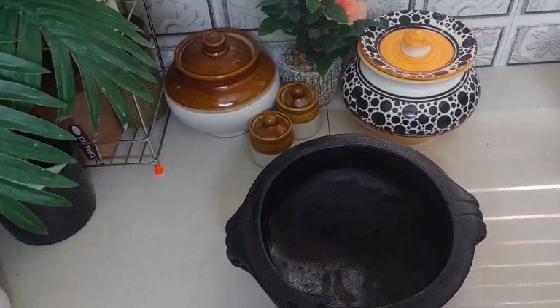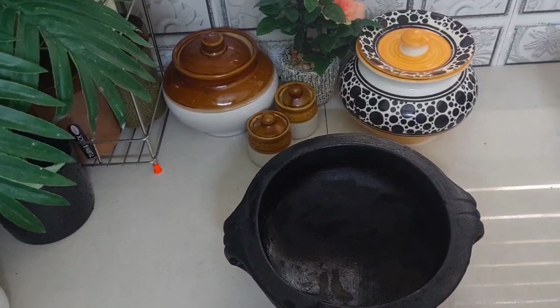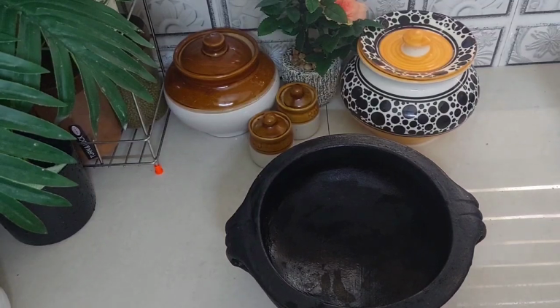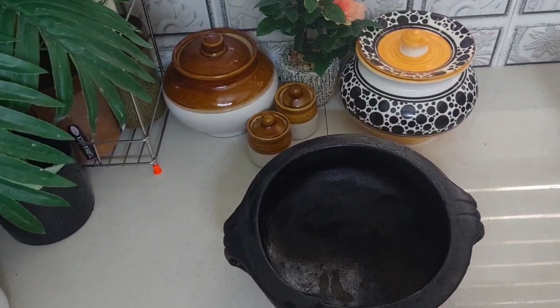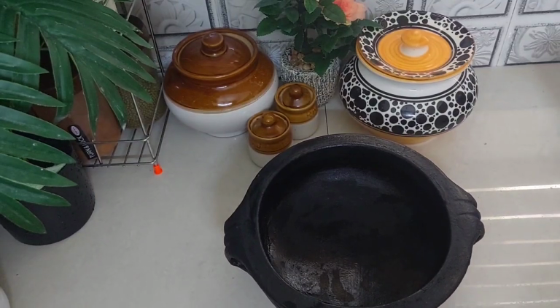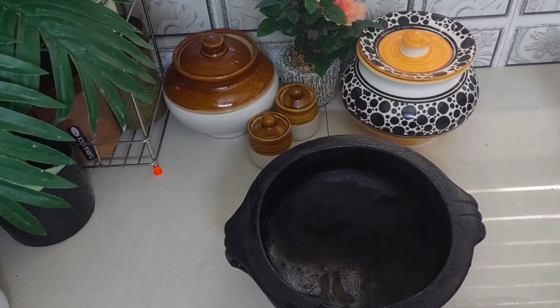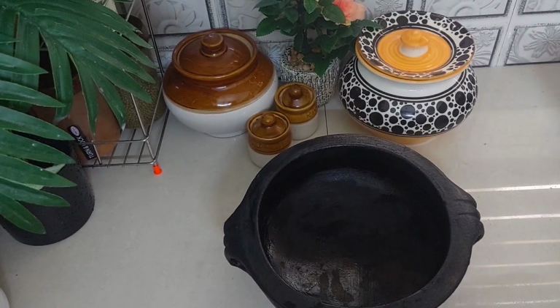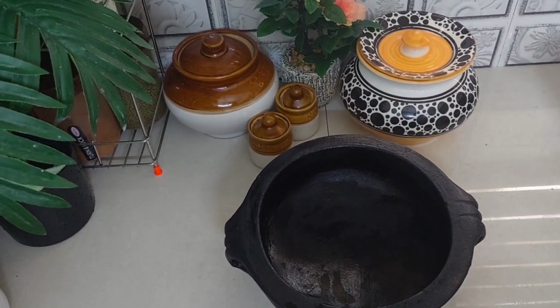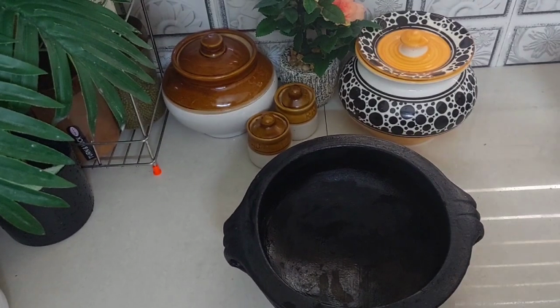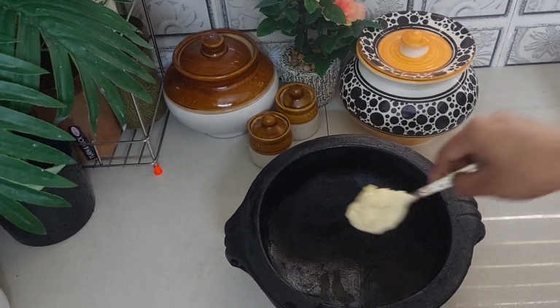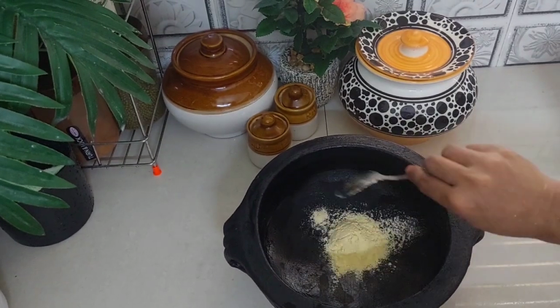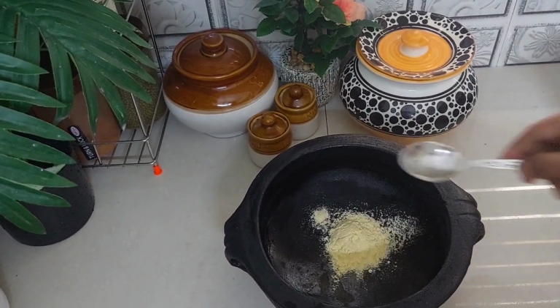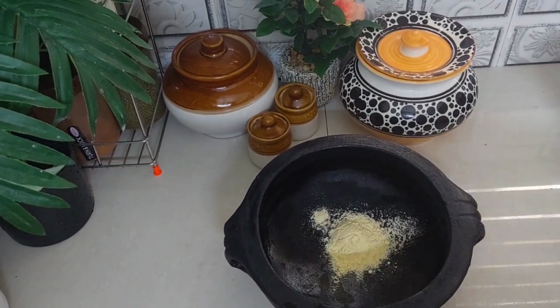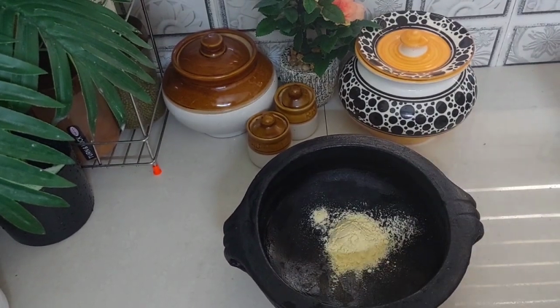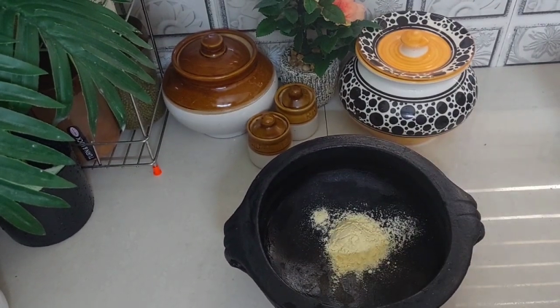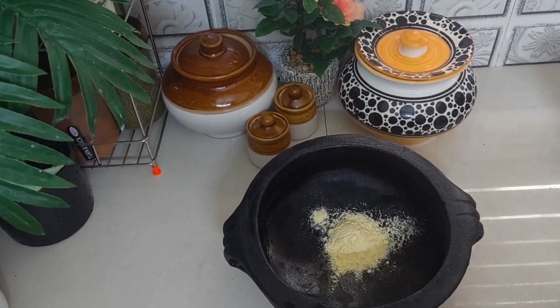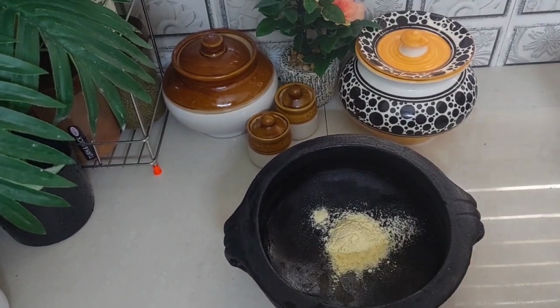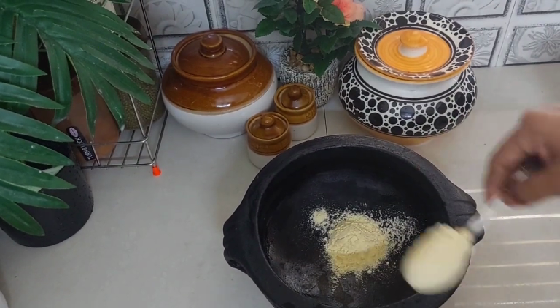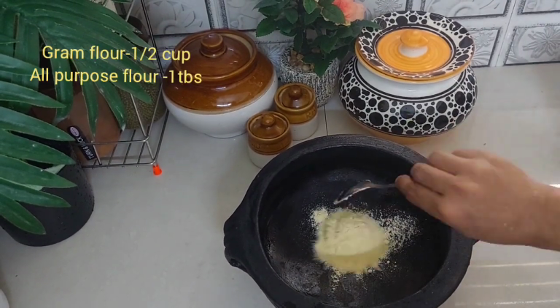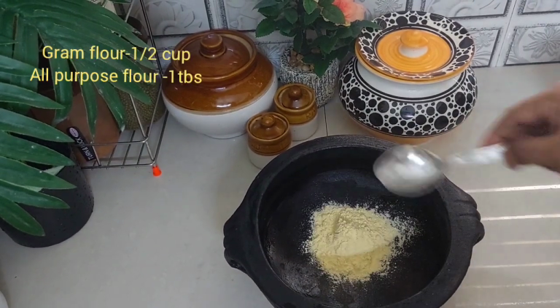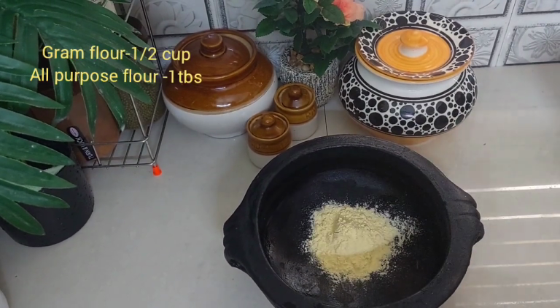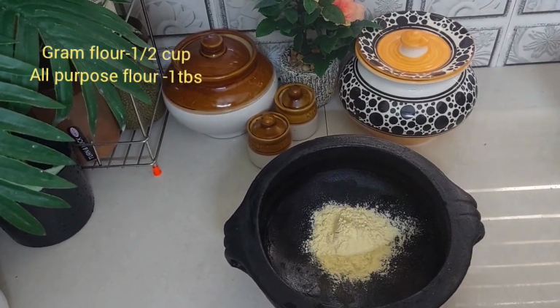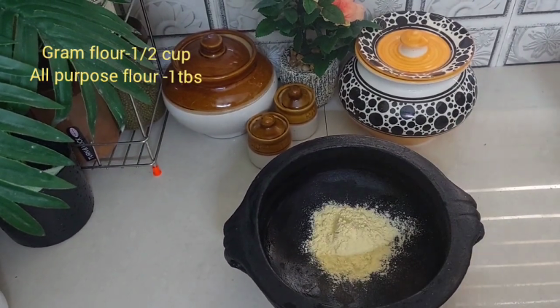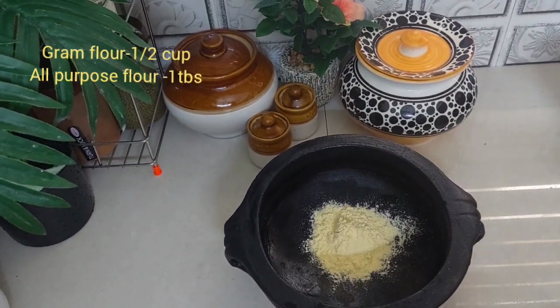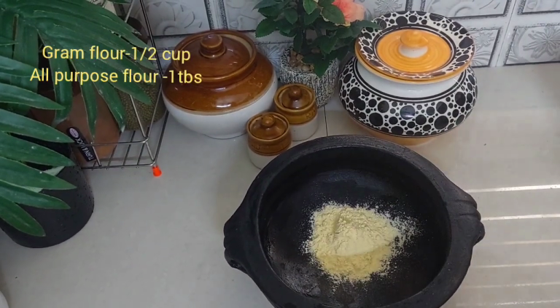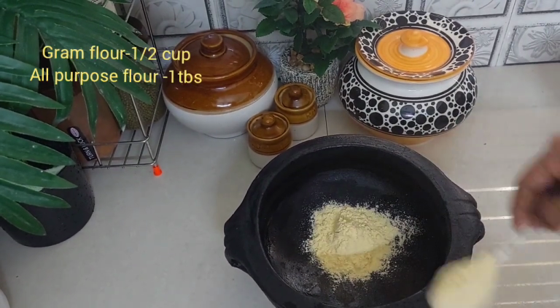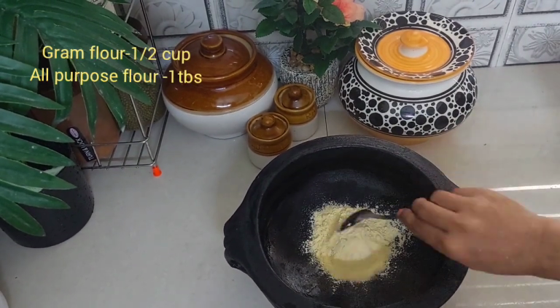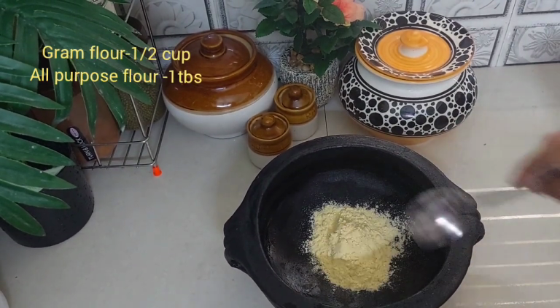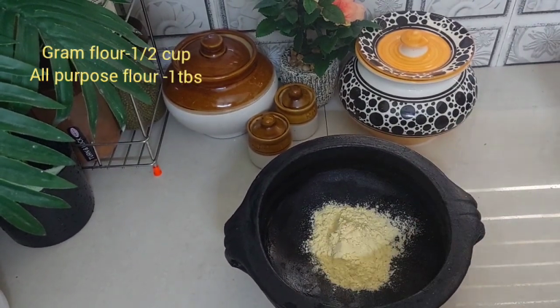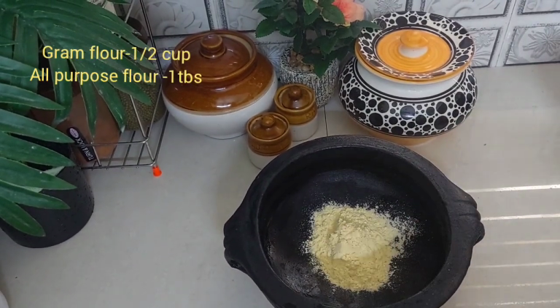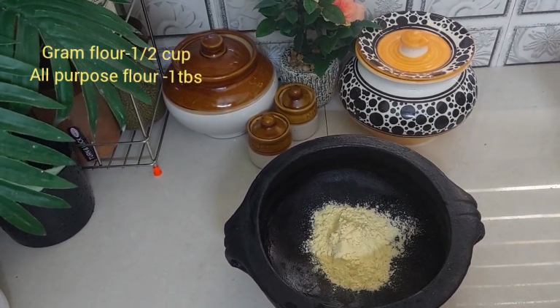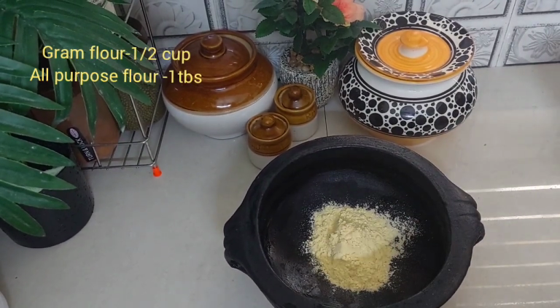Hello, As-salamu alaykum. I am making a recipe here. This is how I am doing this.